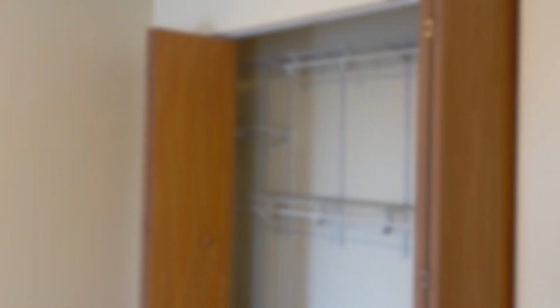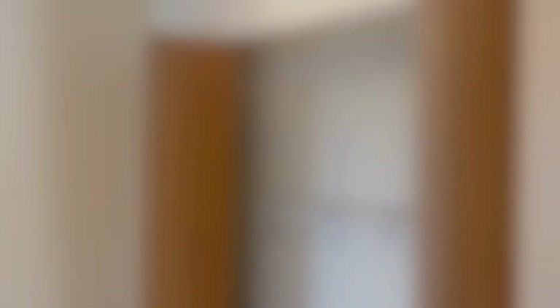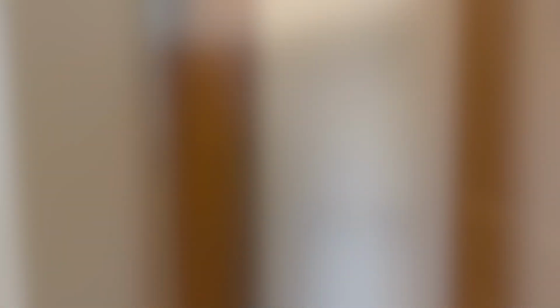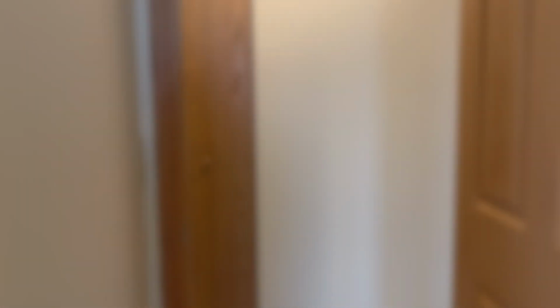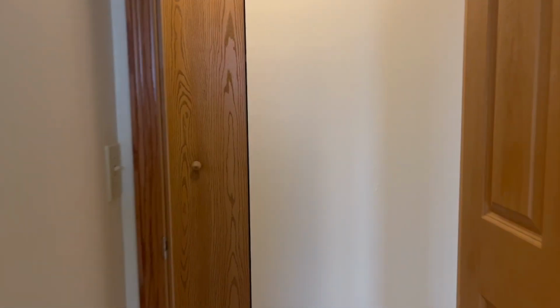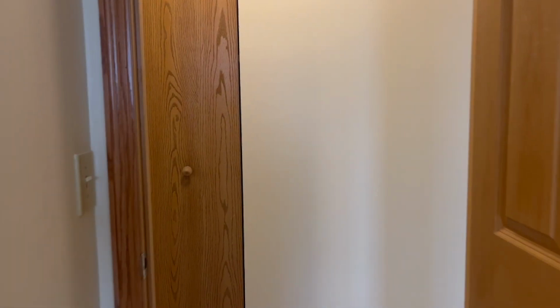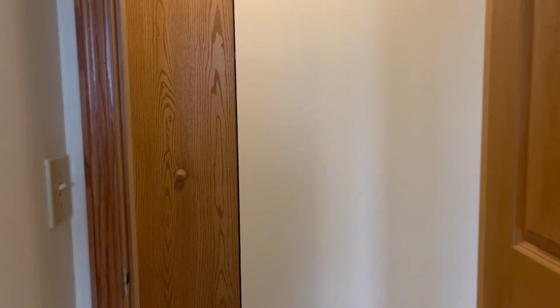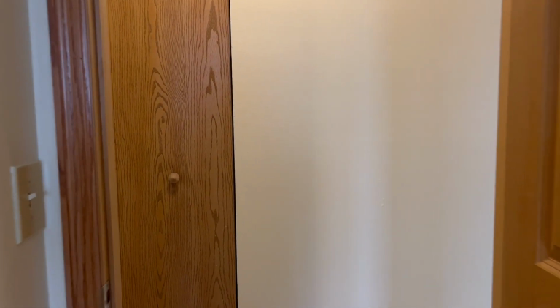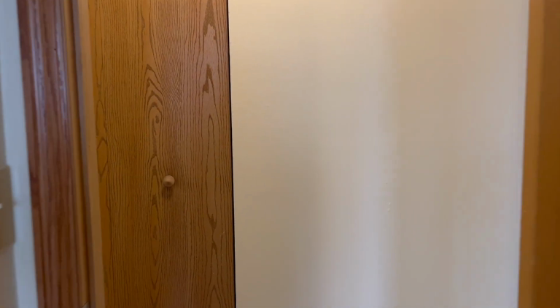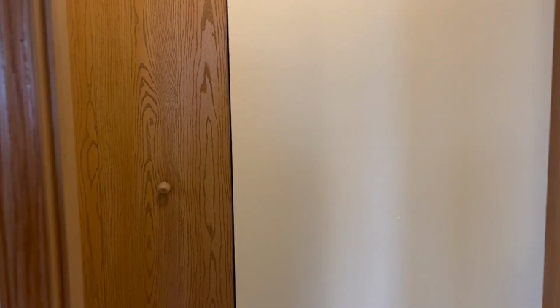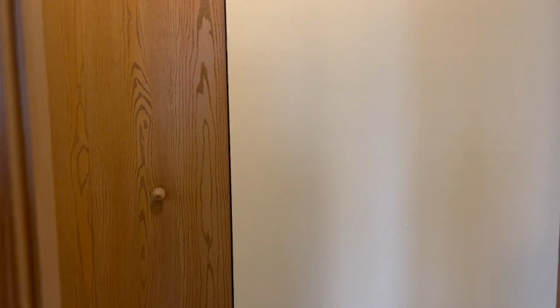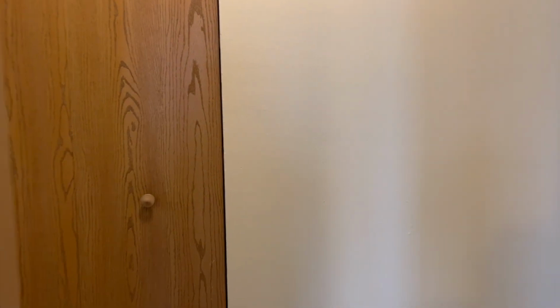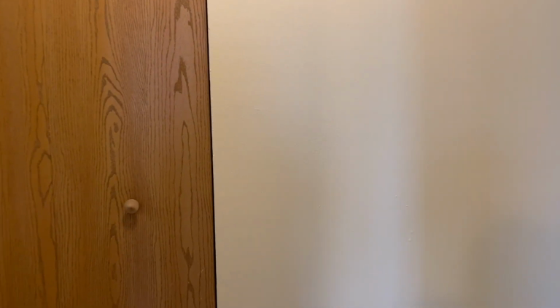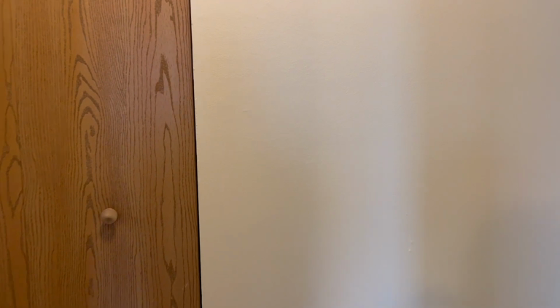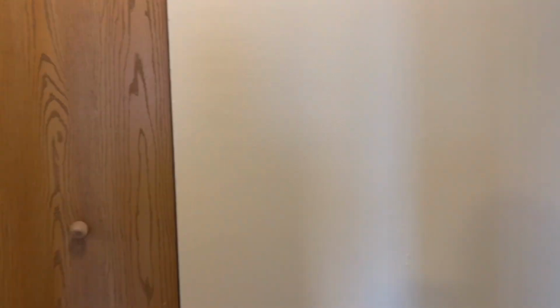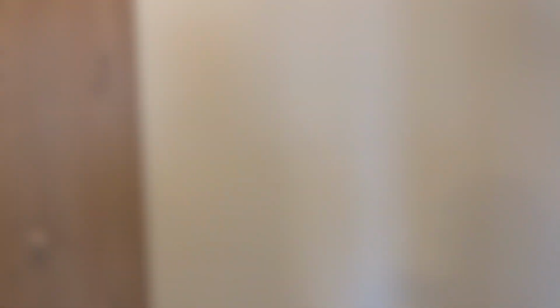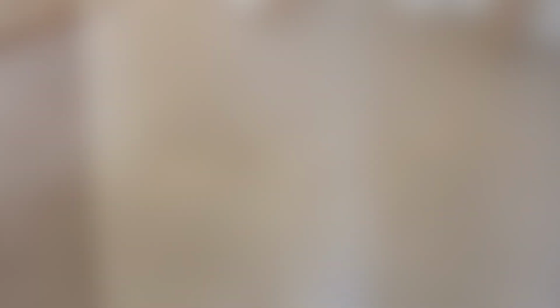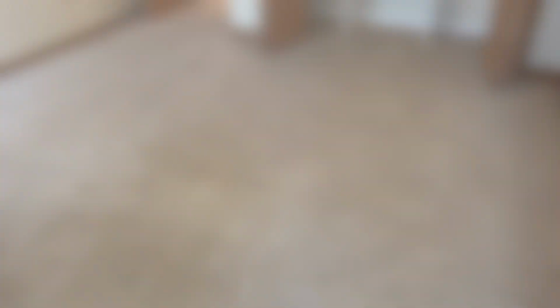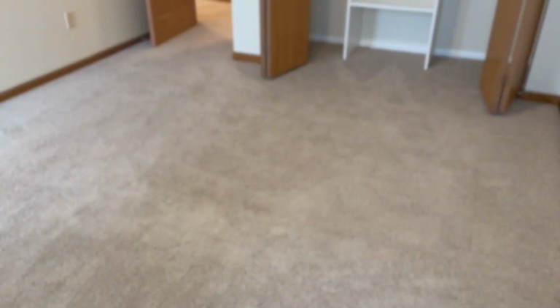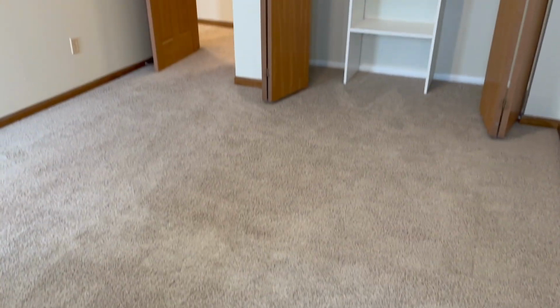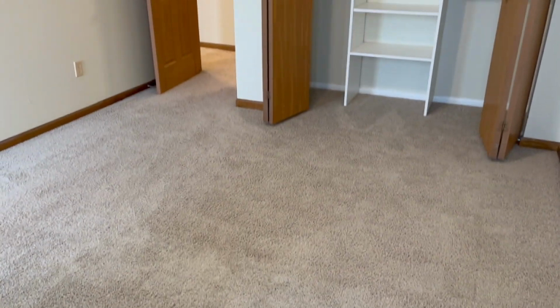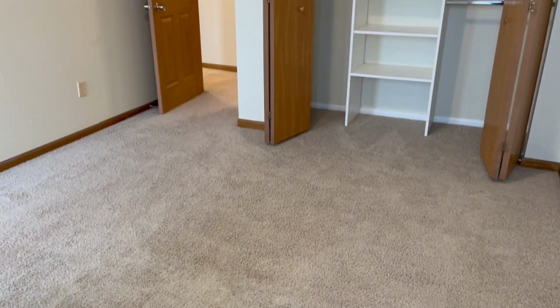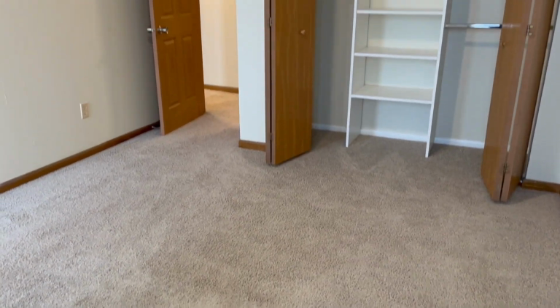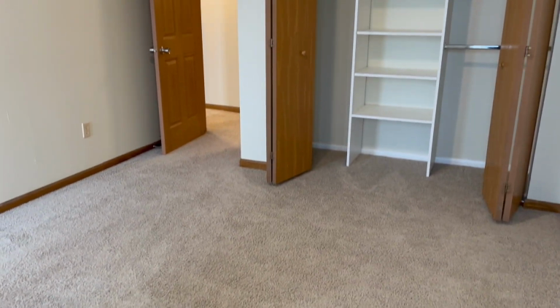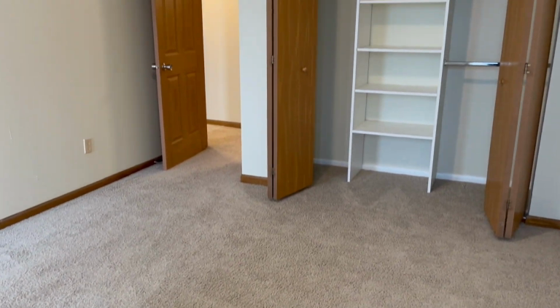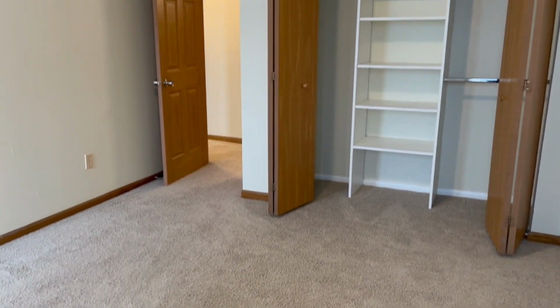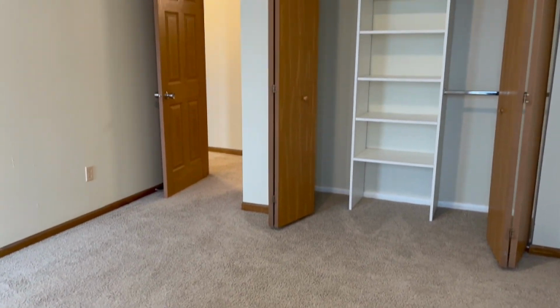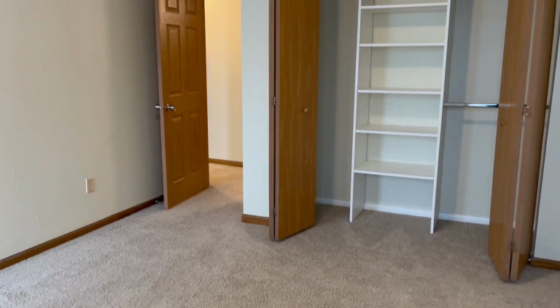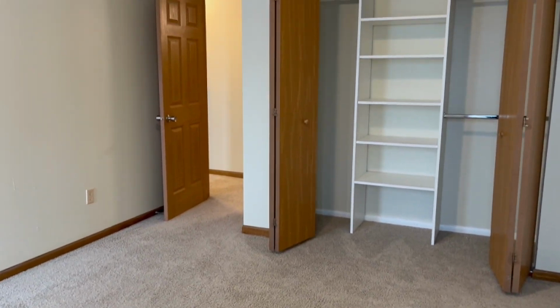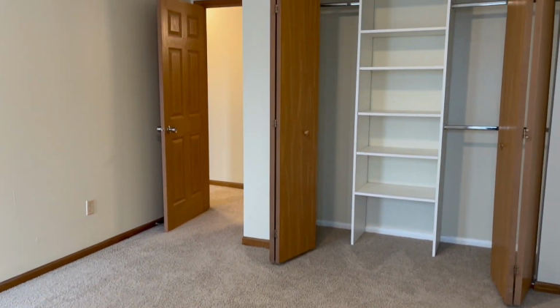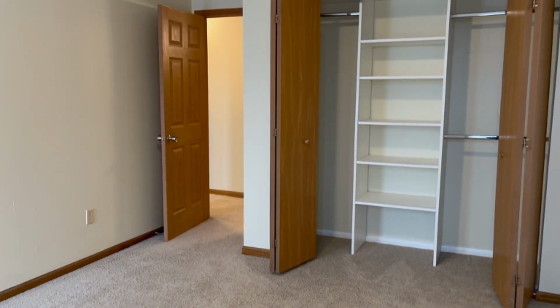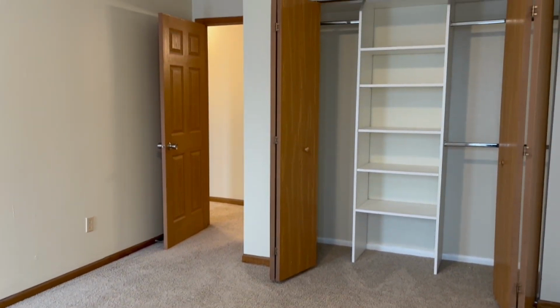And back out into the second bedroom. Again, you'll see another closet system in here — great for organizing all your things.